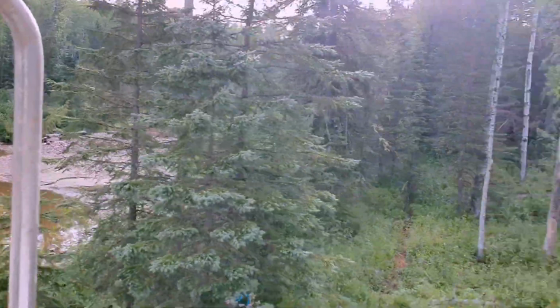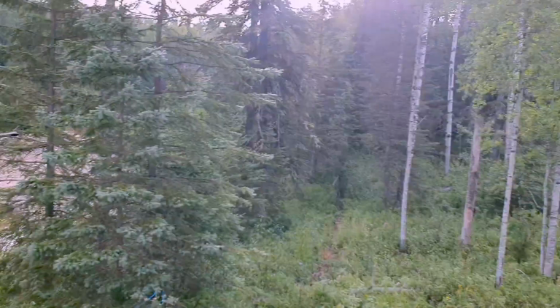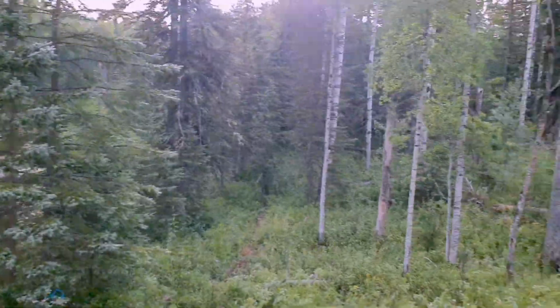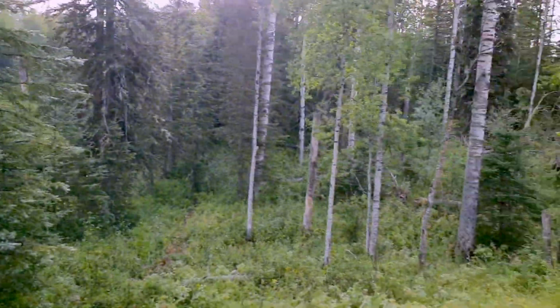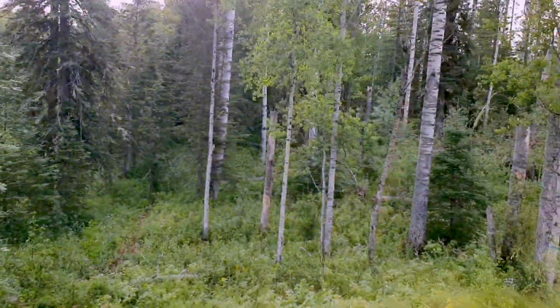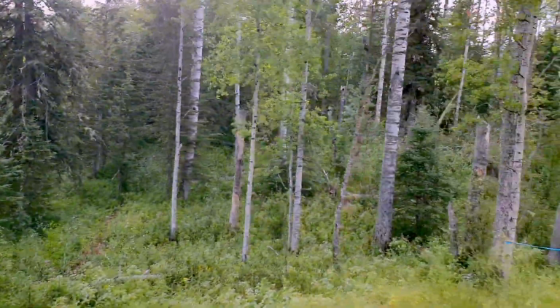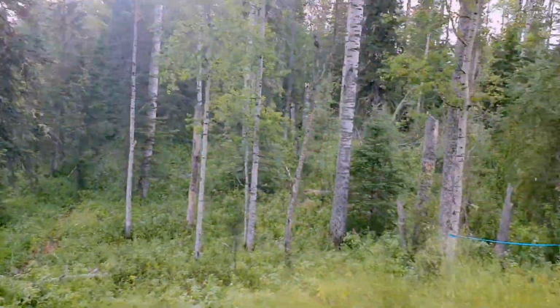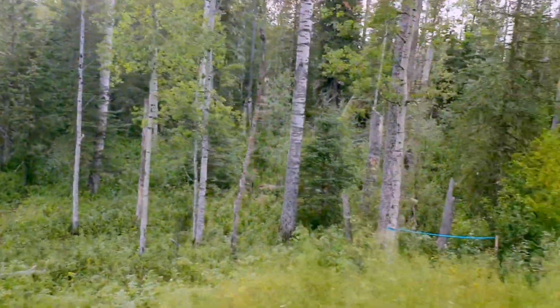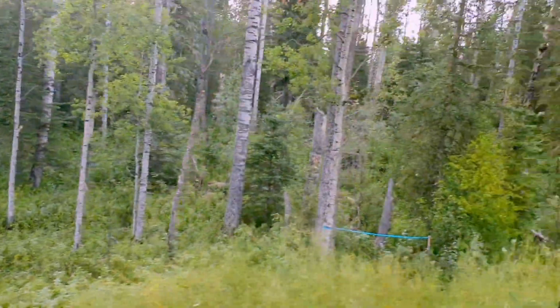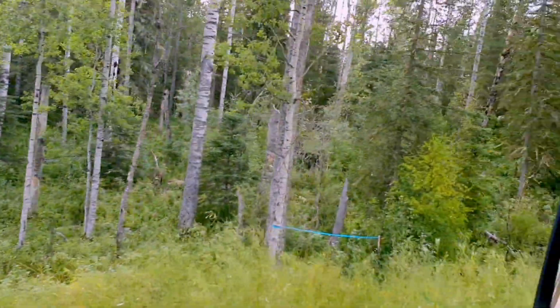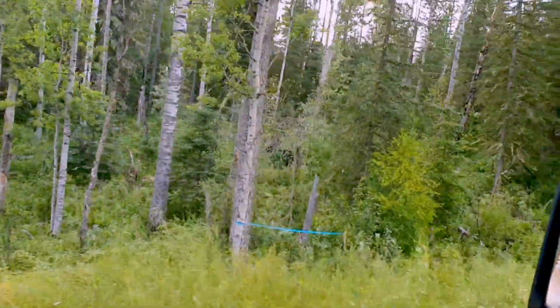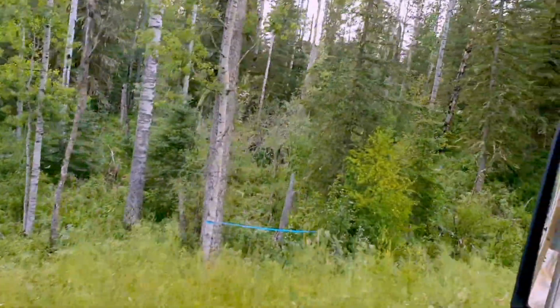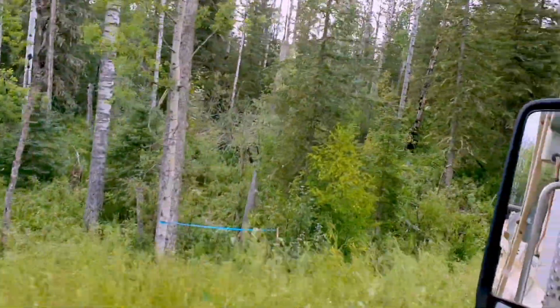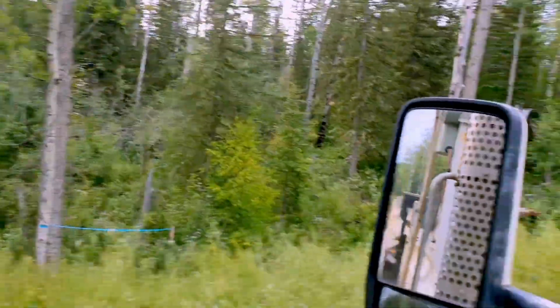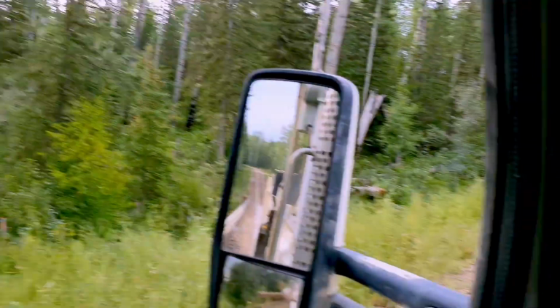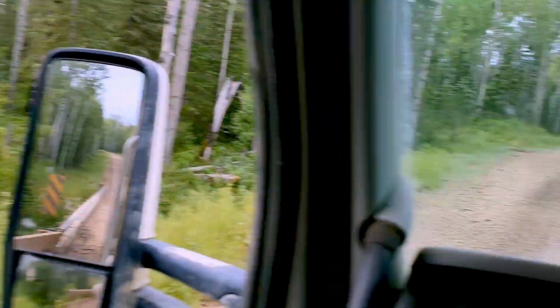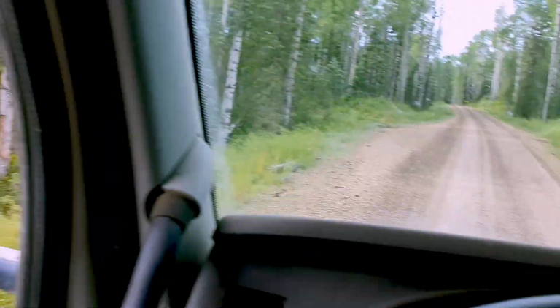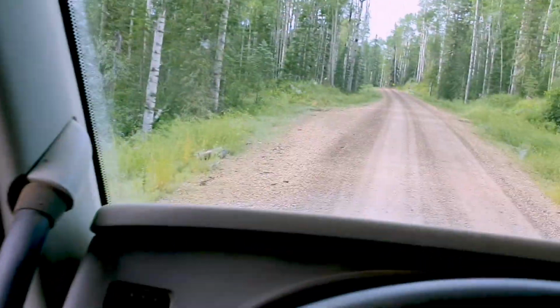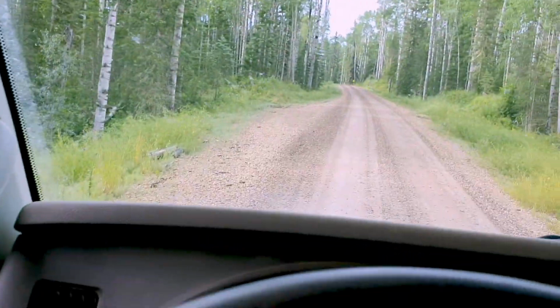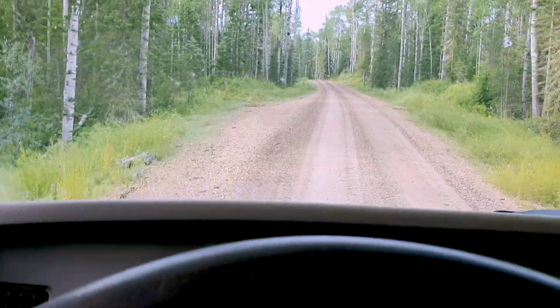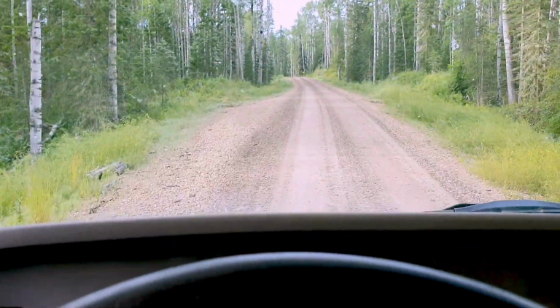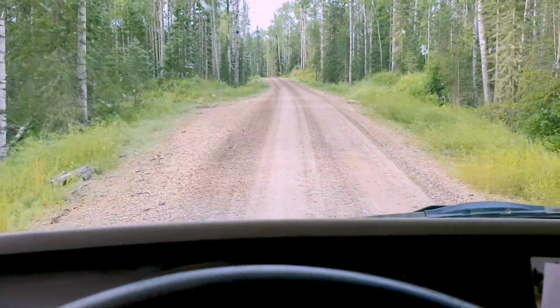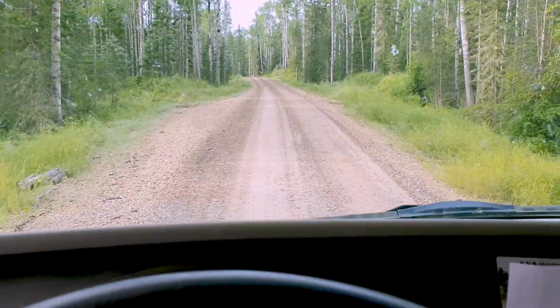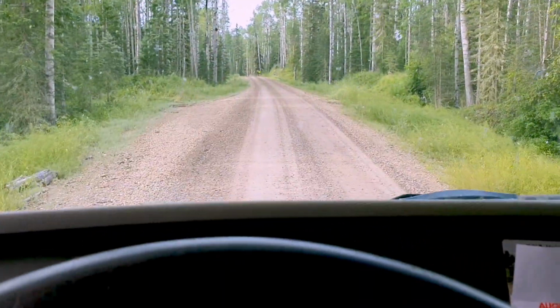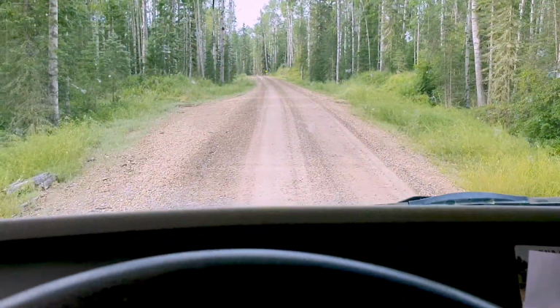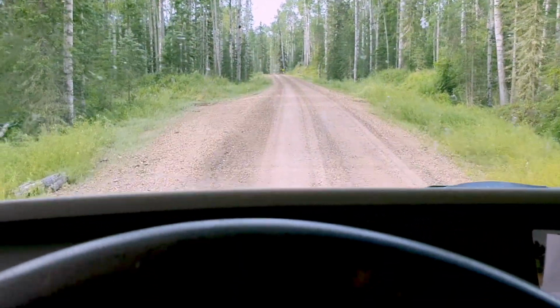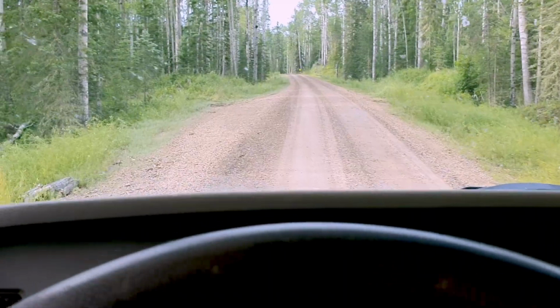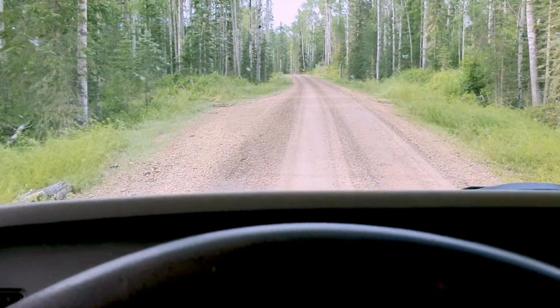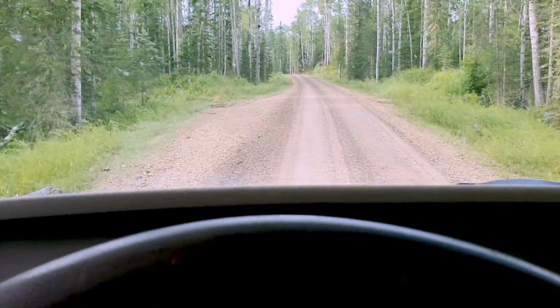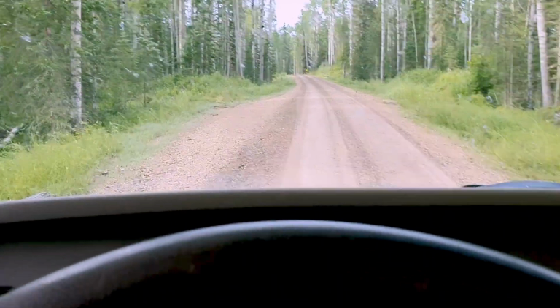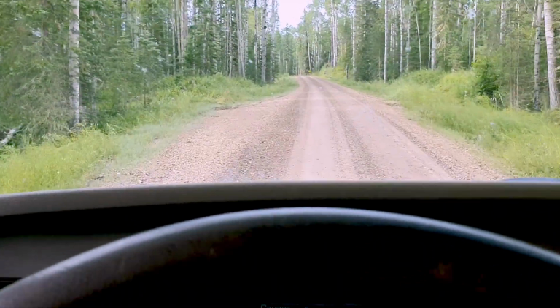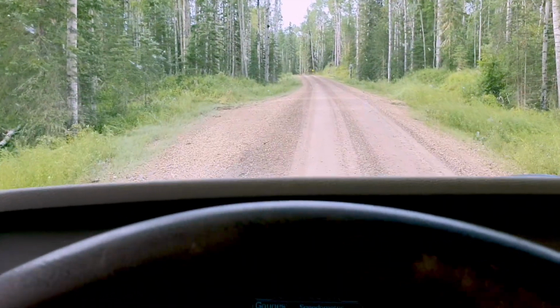Anyway, we'll make a video of it on the way back. Now we climb the hill.